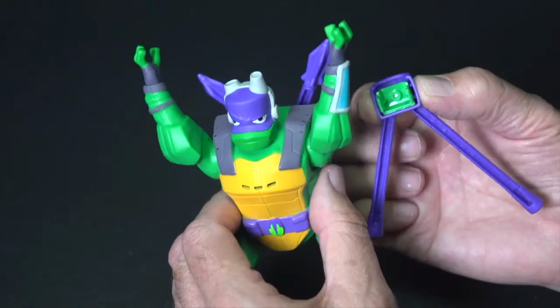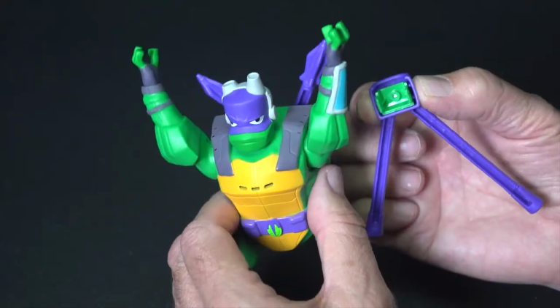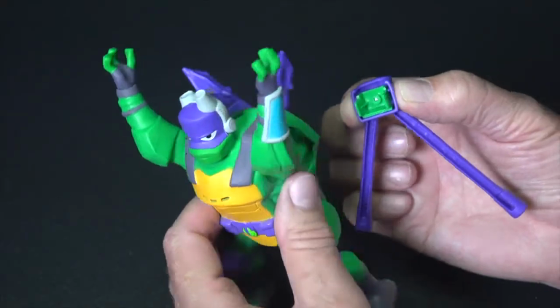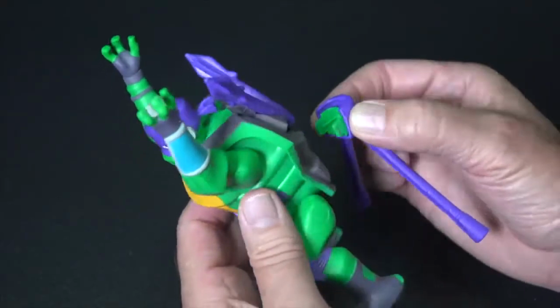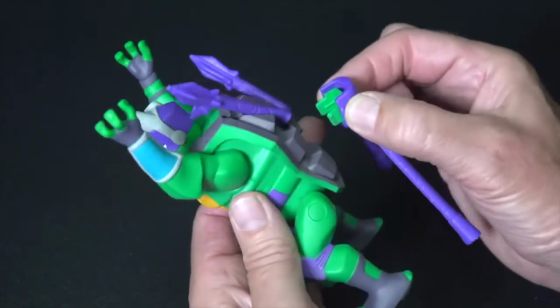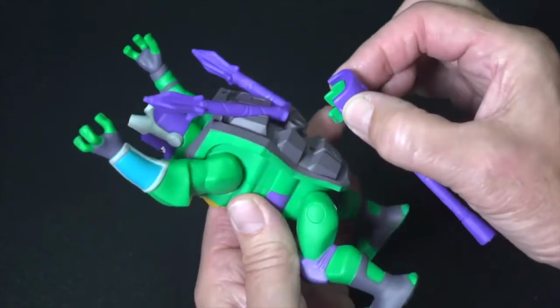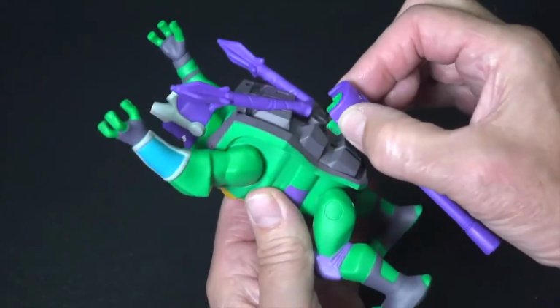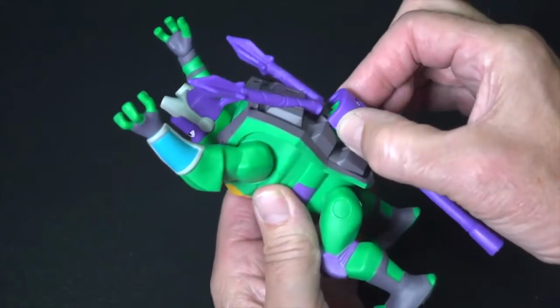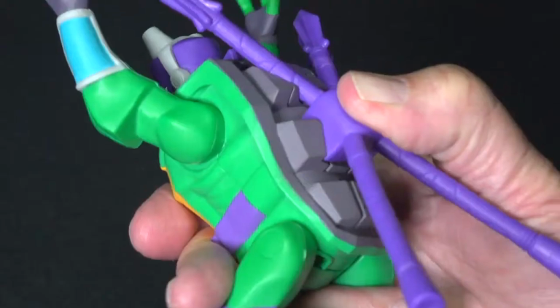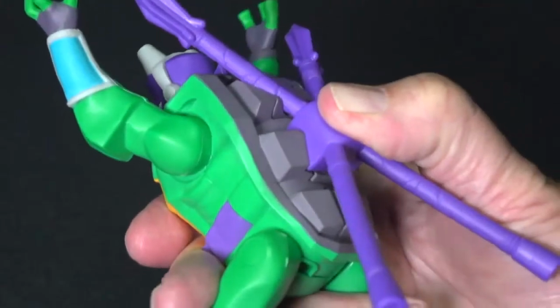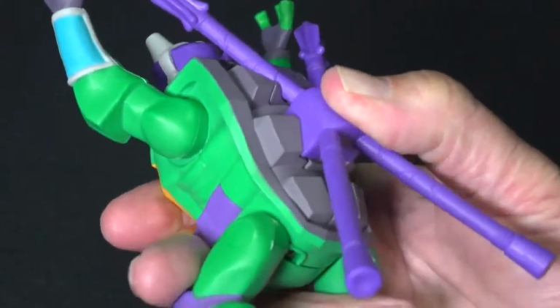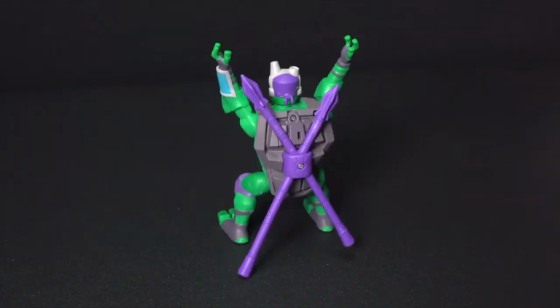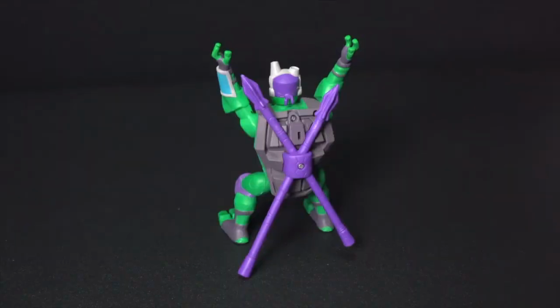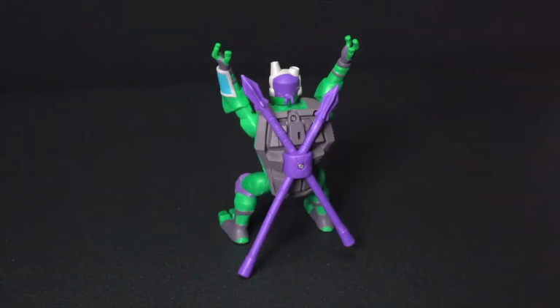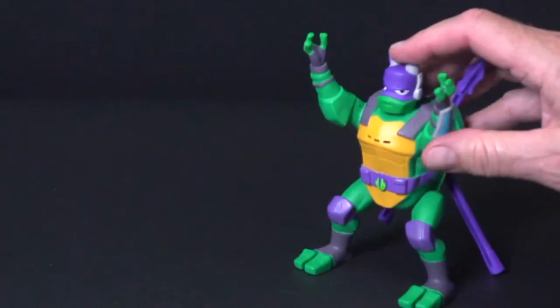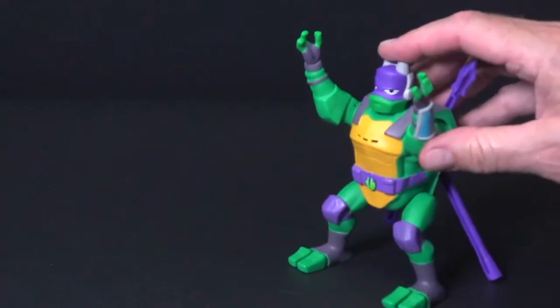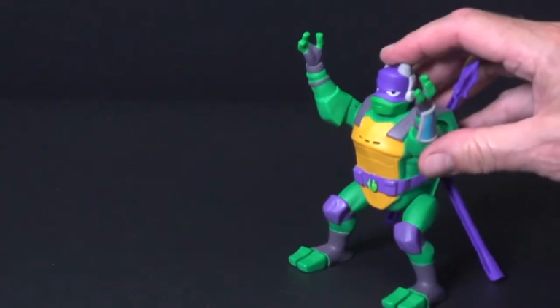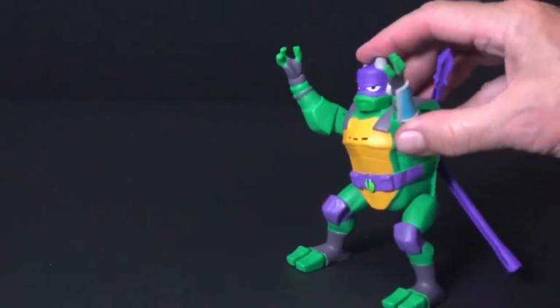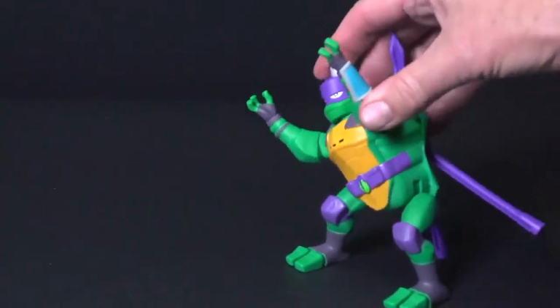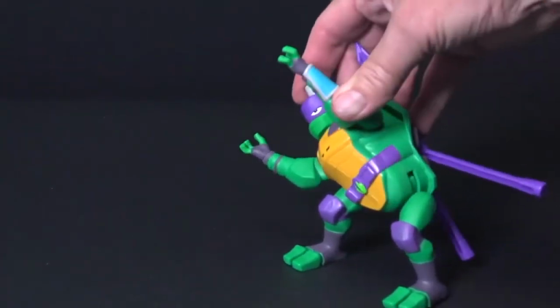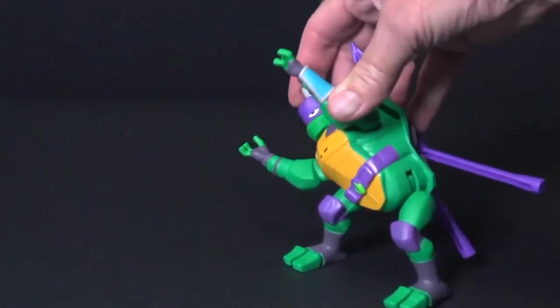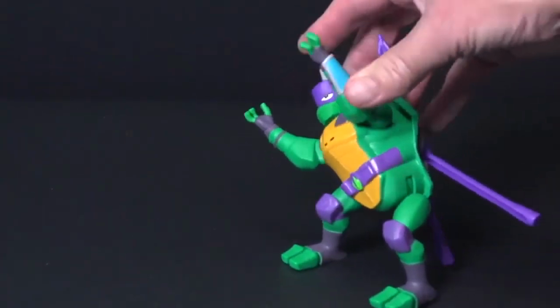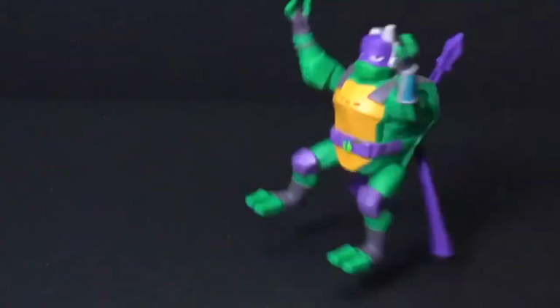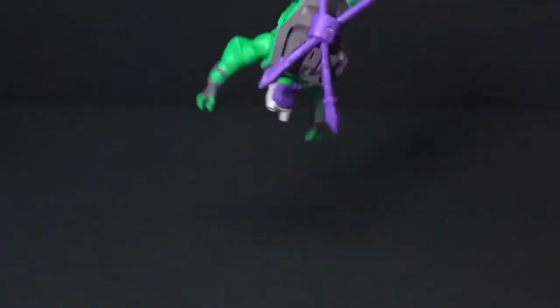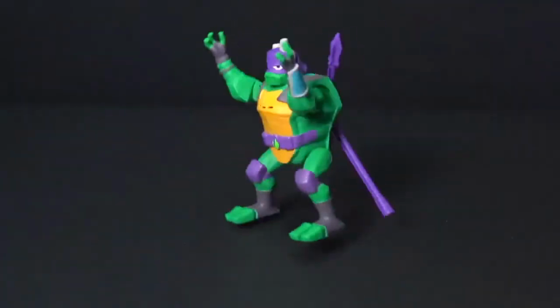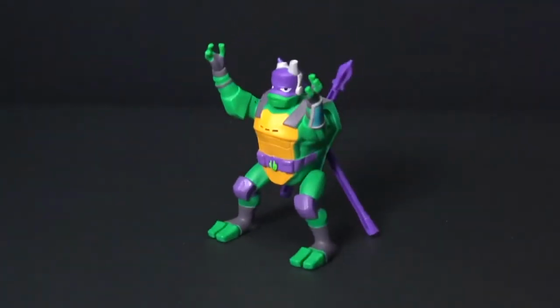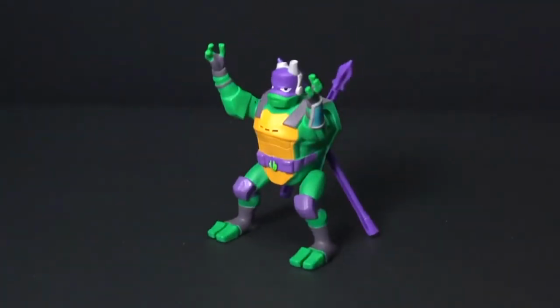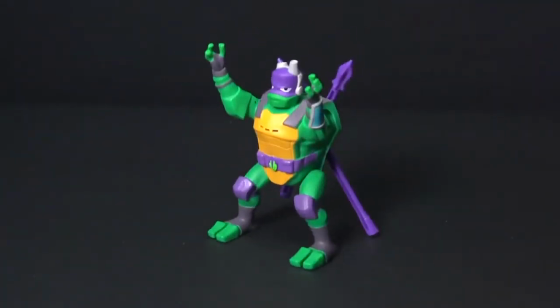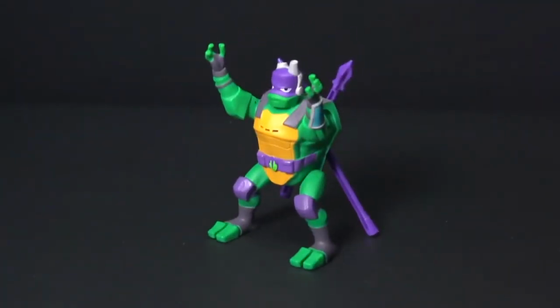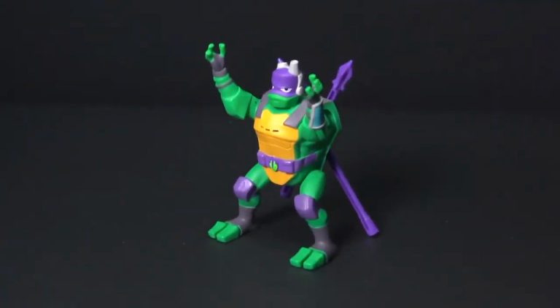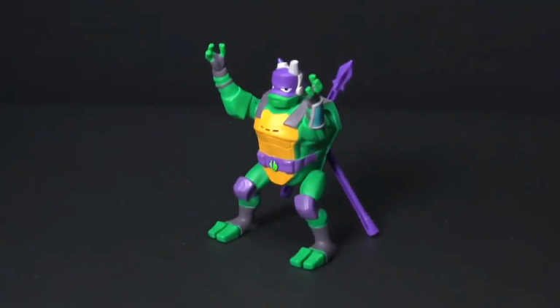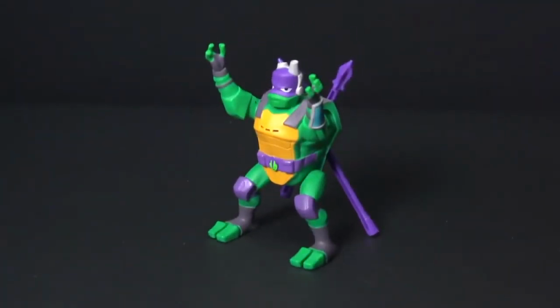Attach Donnie's bo staffs. Then bend him to the left and release to launch his amazing side flip ninja attack.